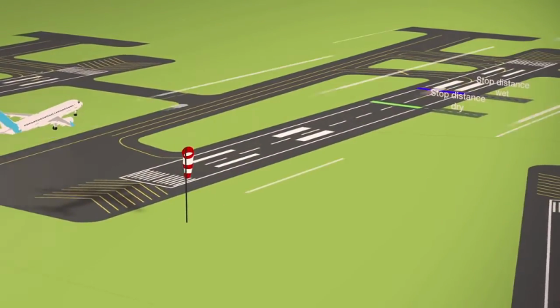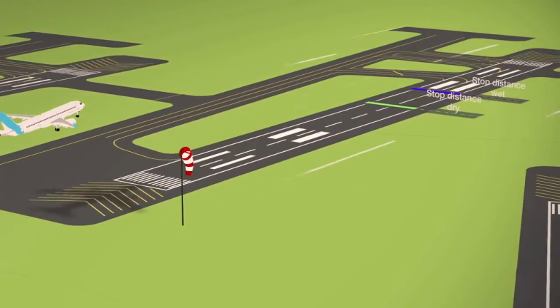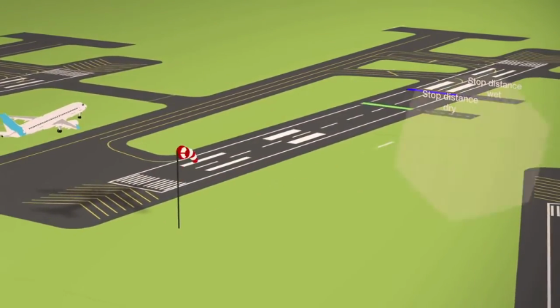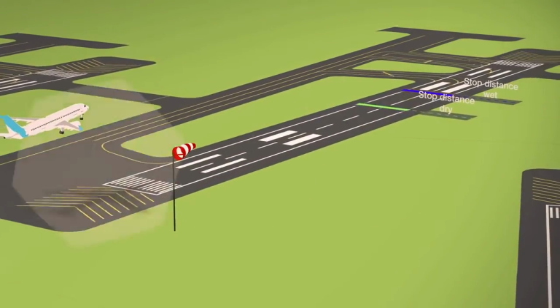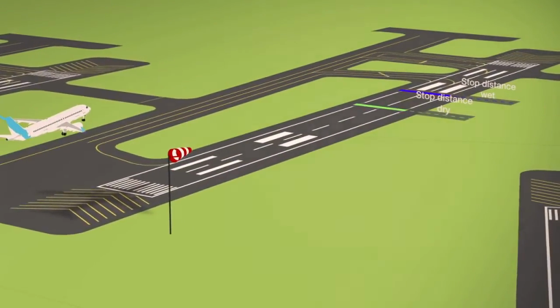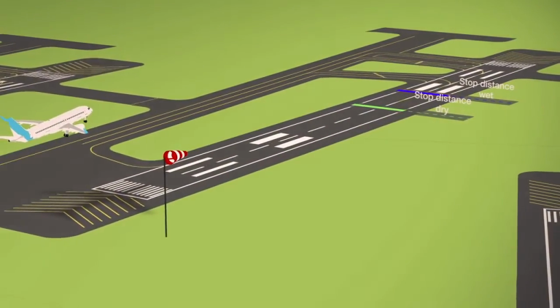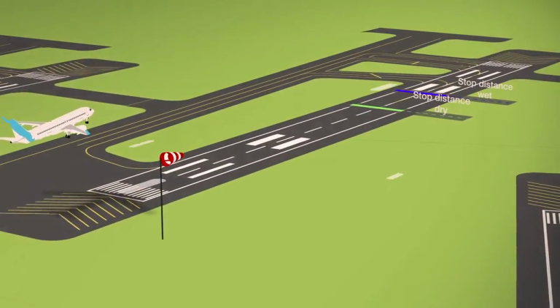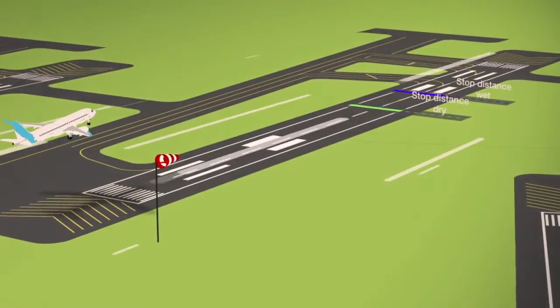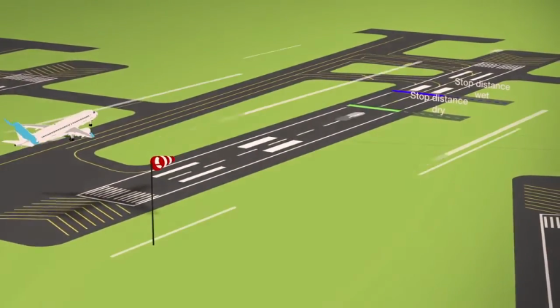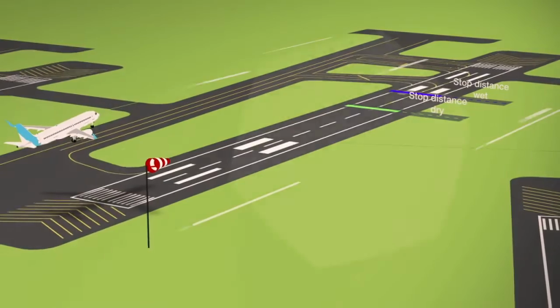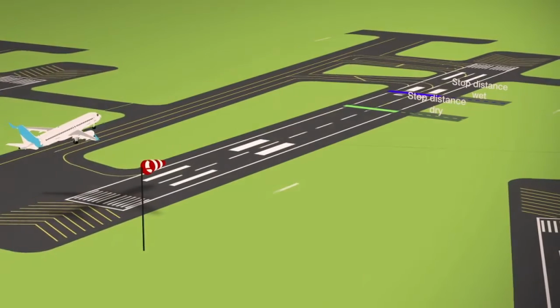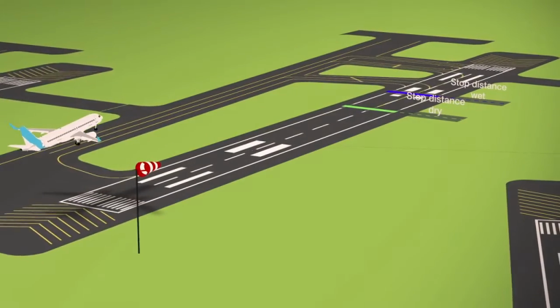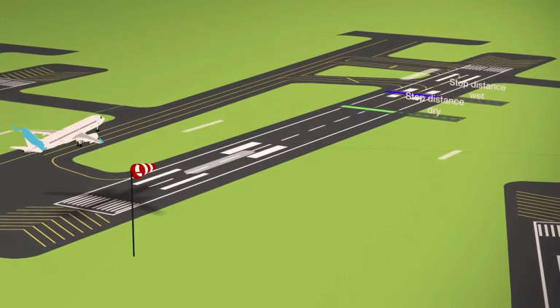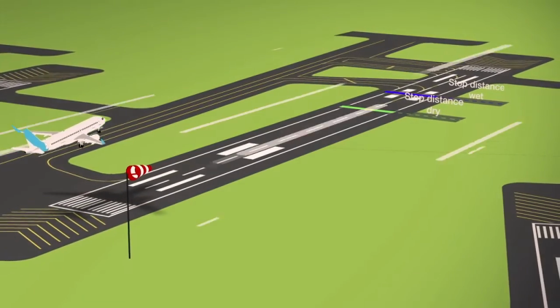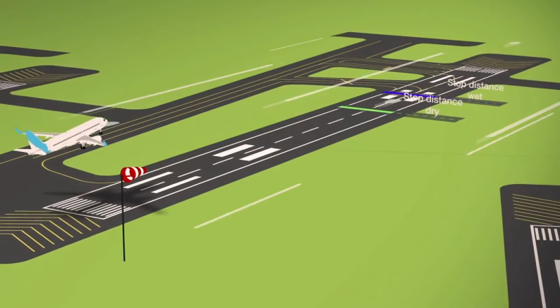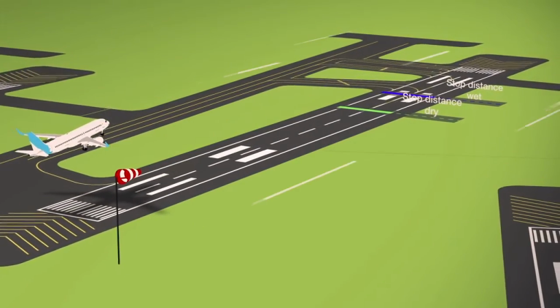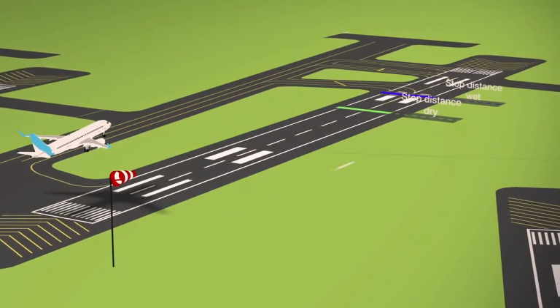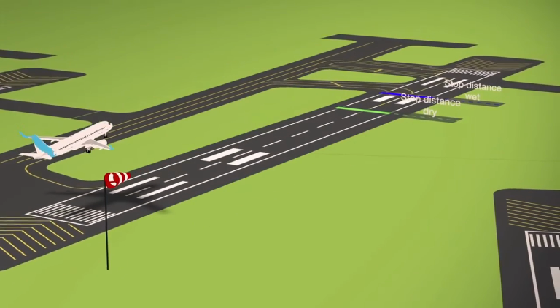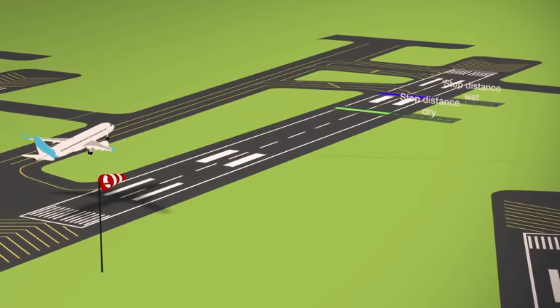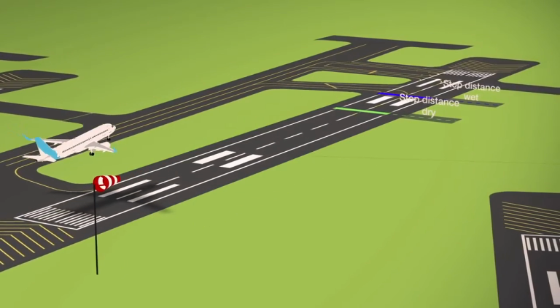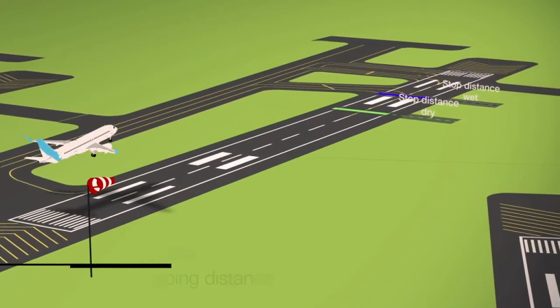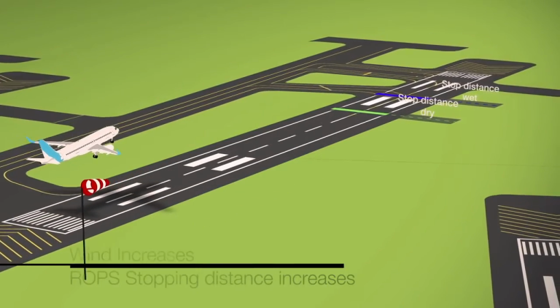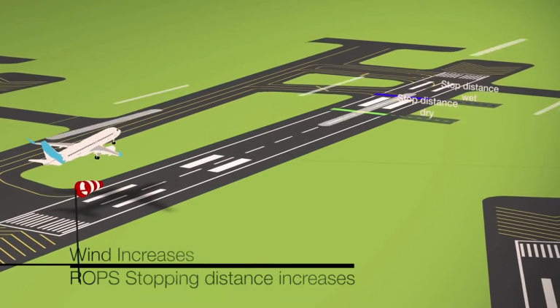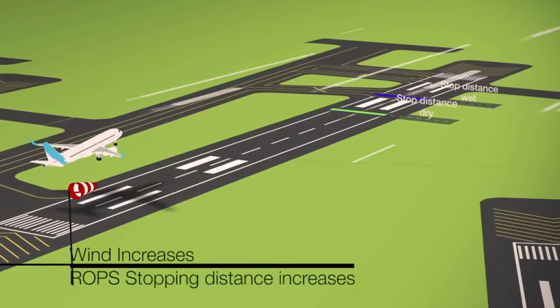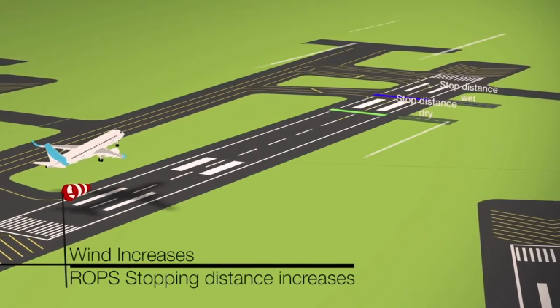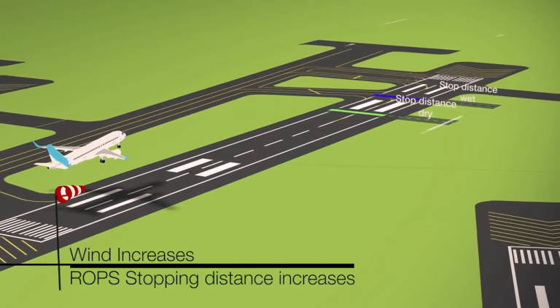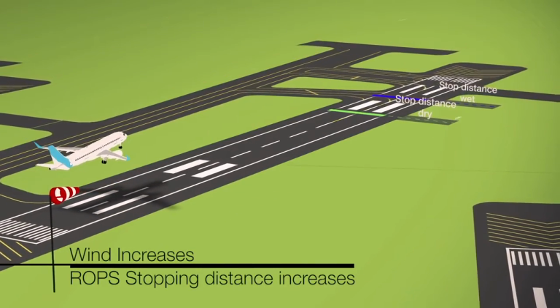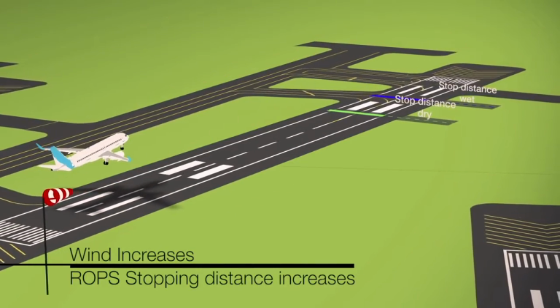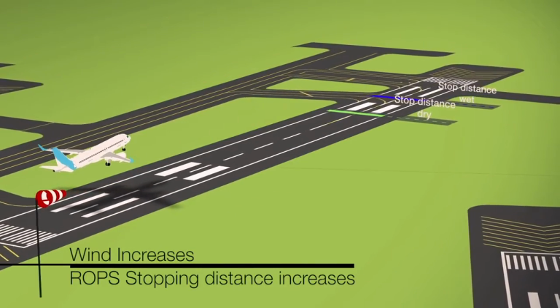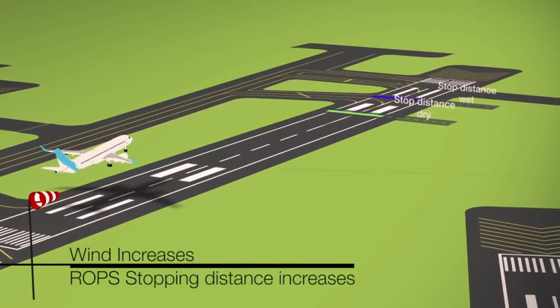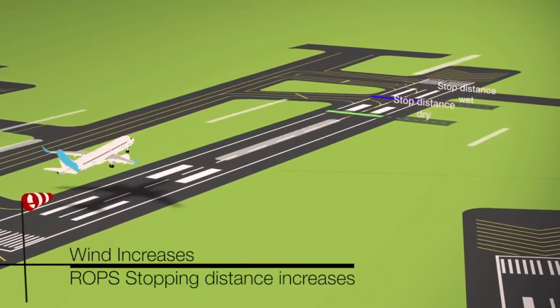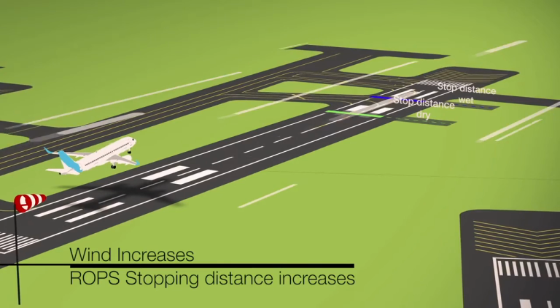For example, if the wind increases, the aircraft is now travelling faster over the ground and will need more distance to stop.